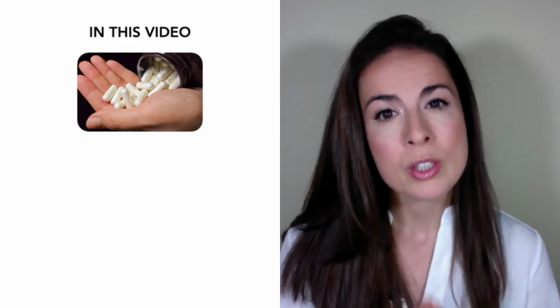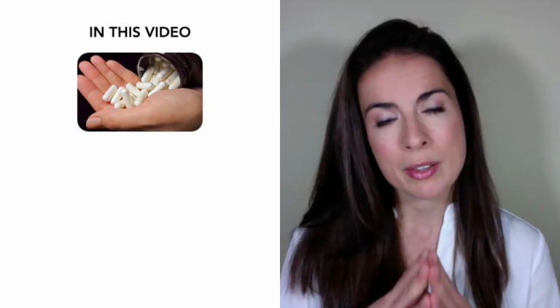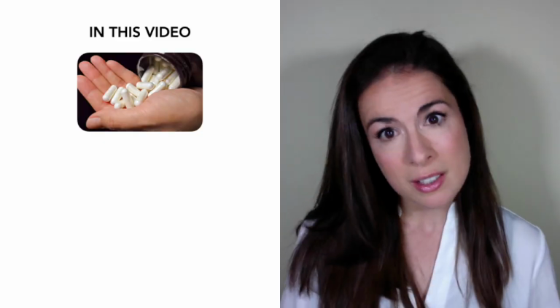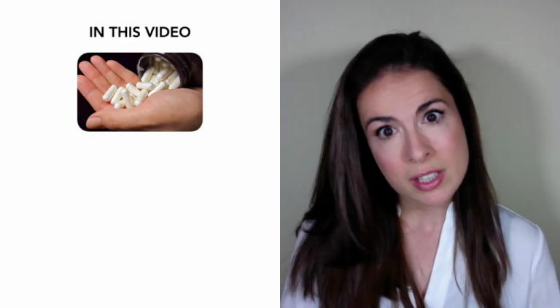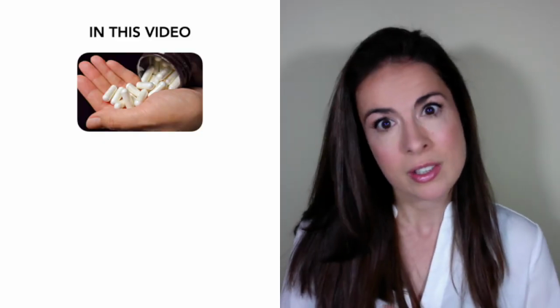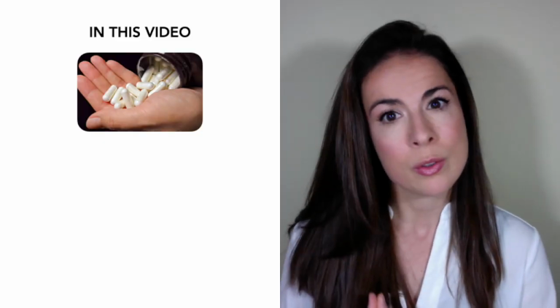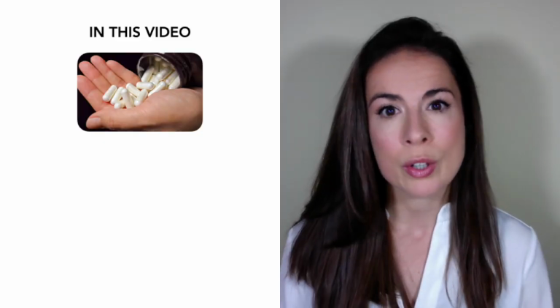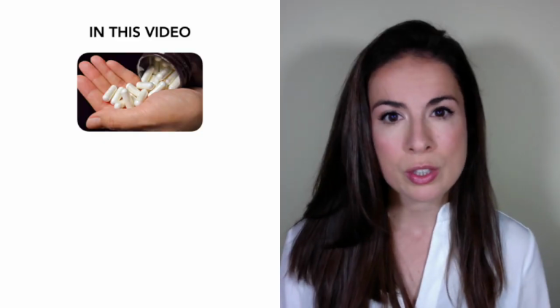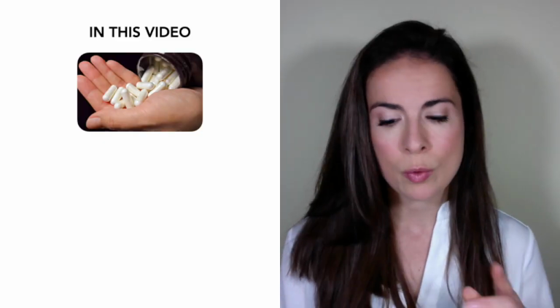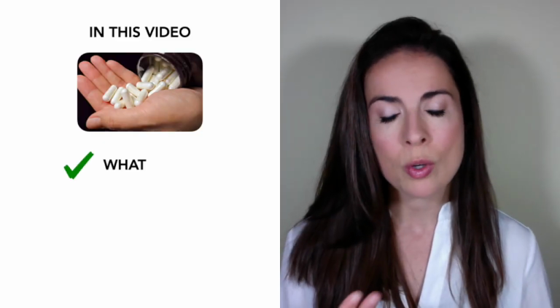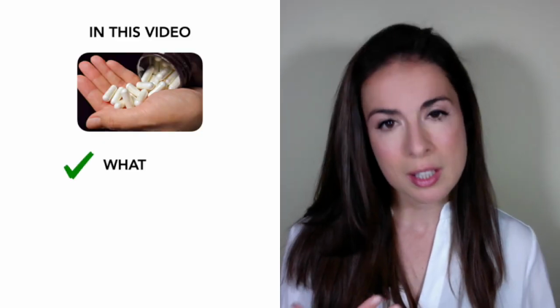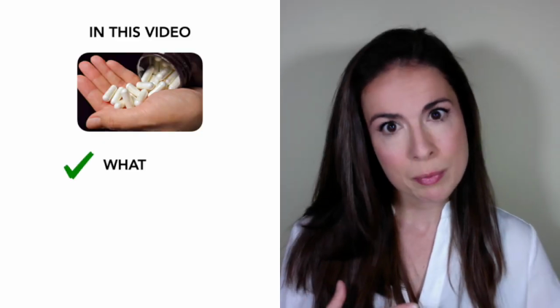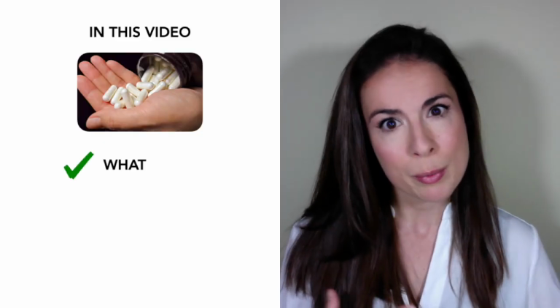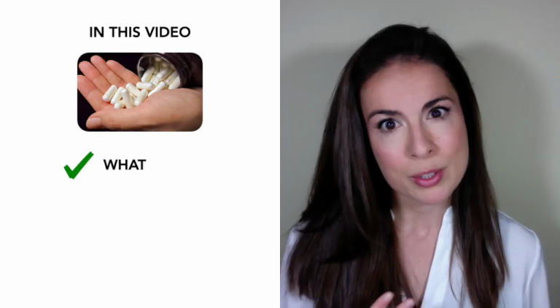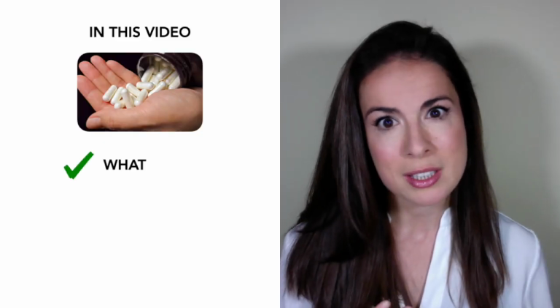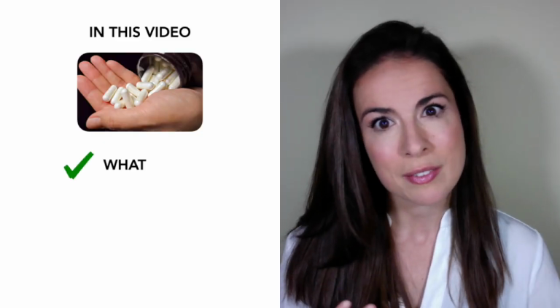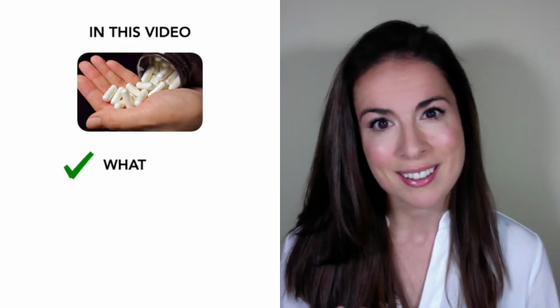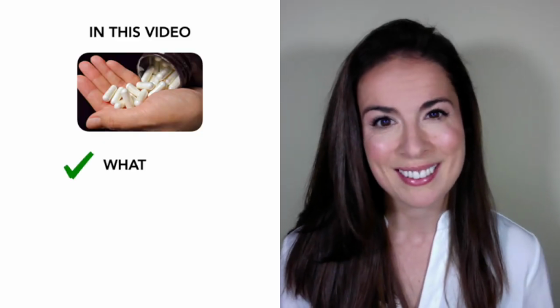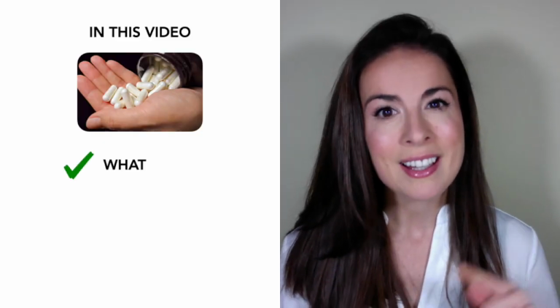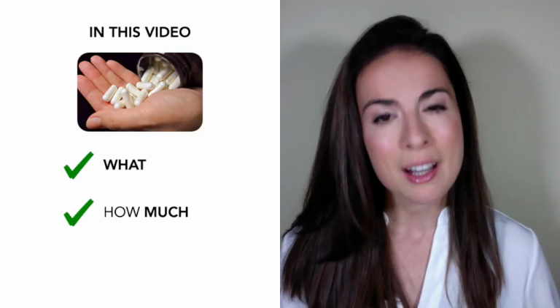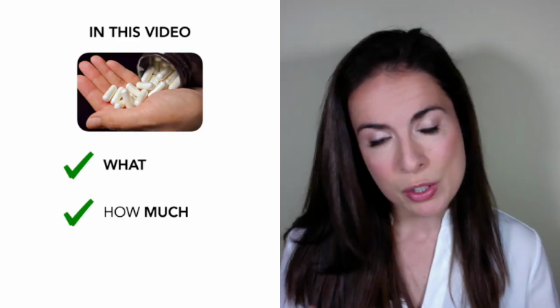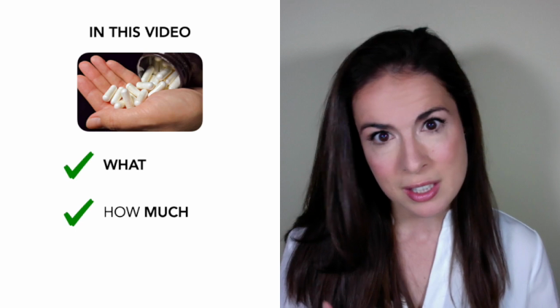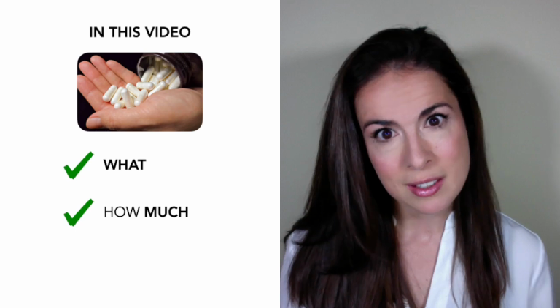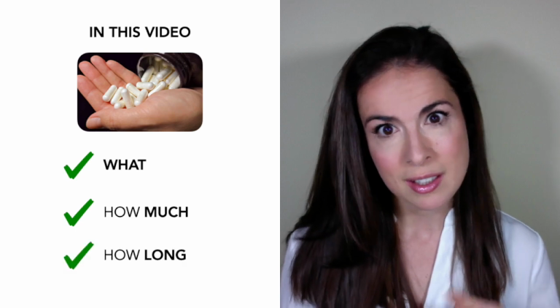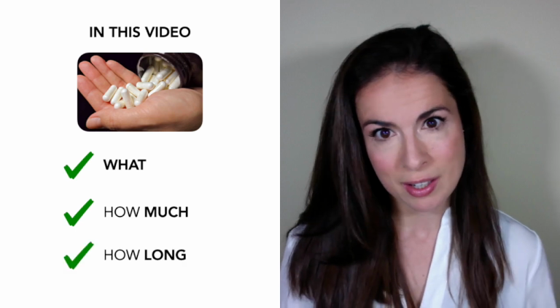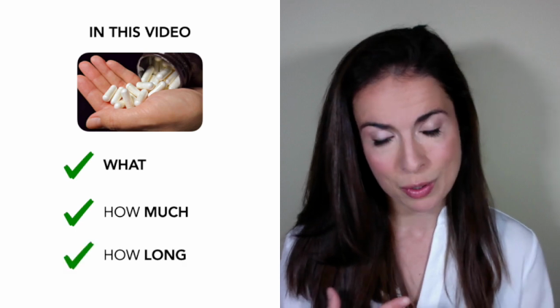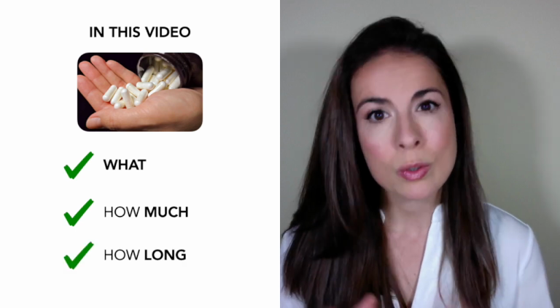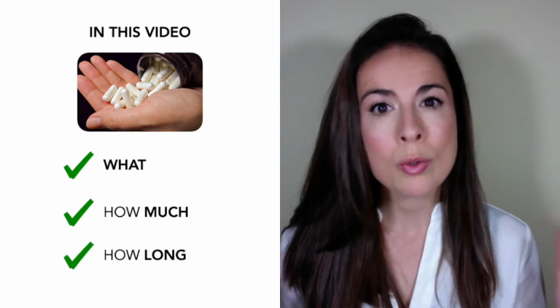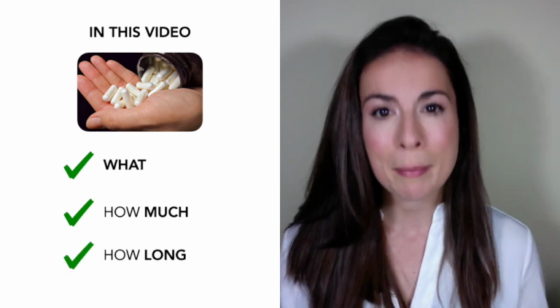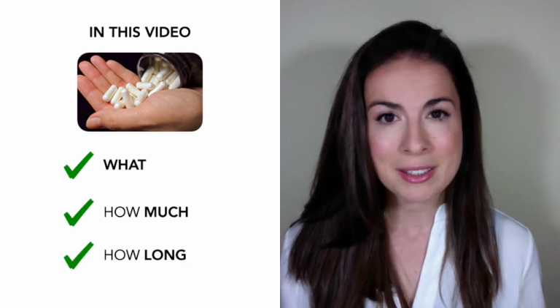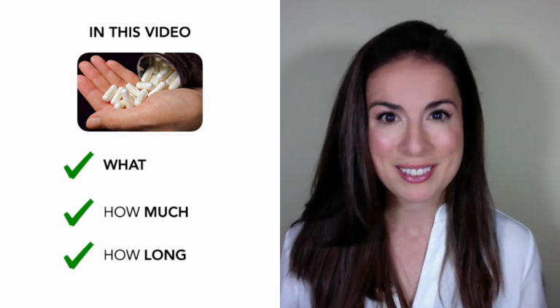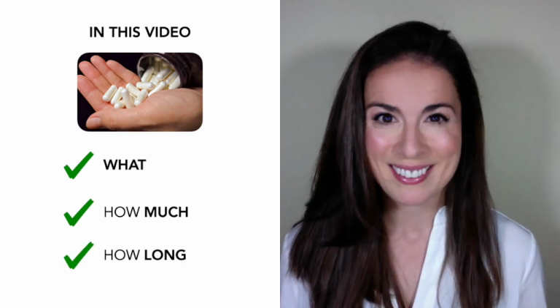By the end of this video, you're going to know what type of probiotic to take for acne, how much to take, and for how long — all backed by science.